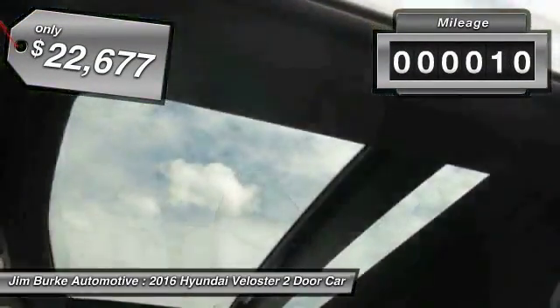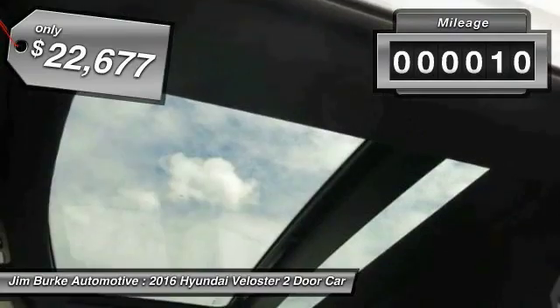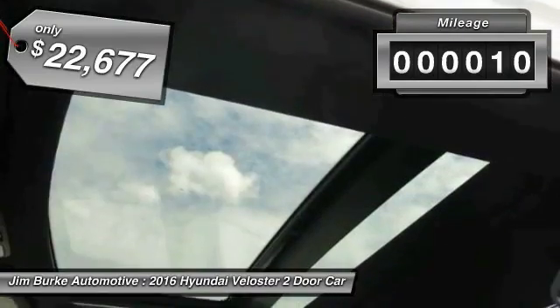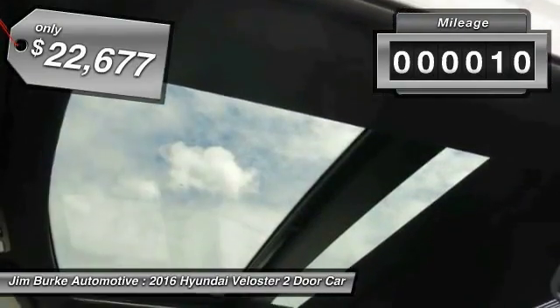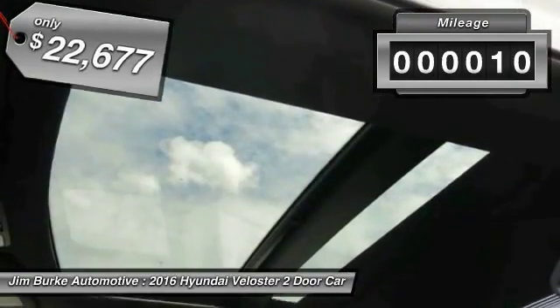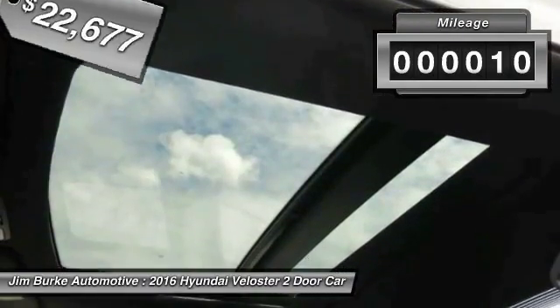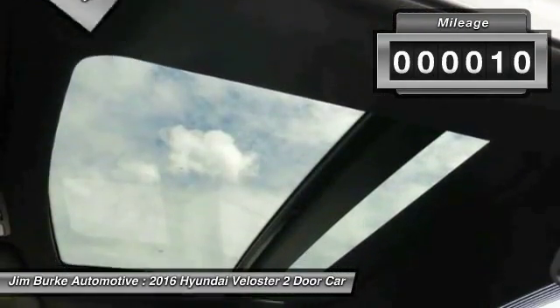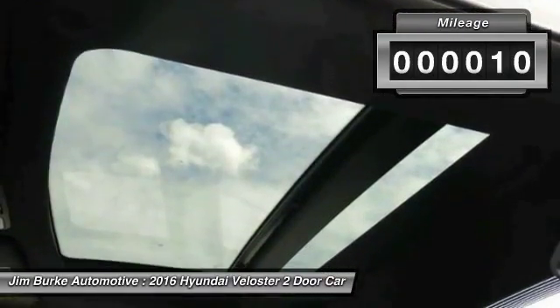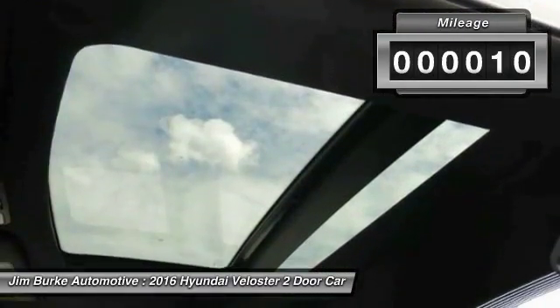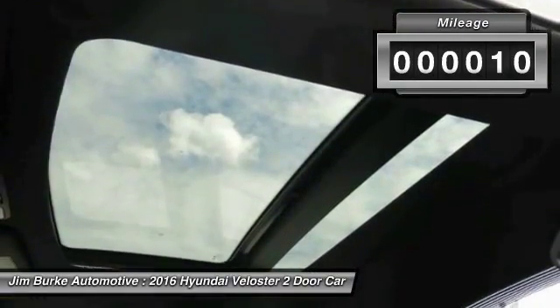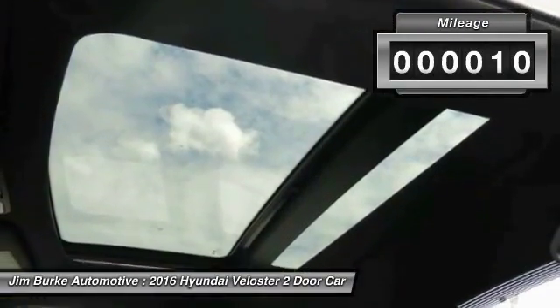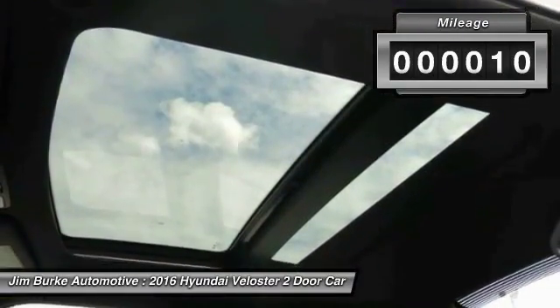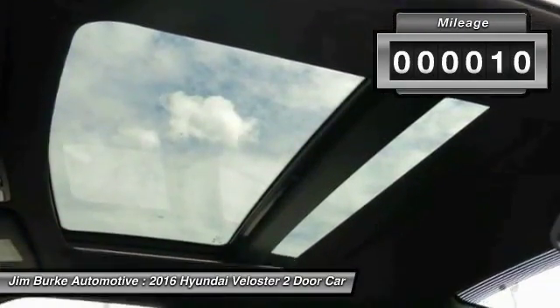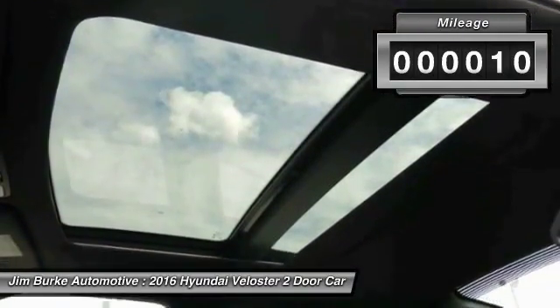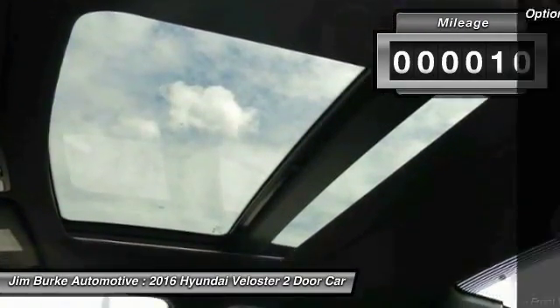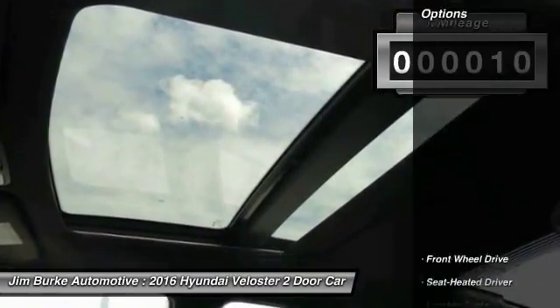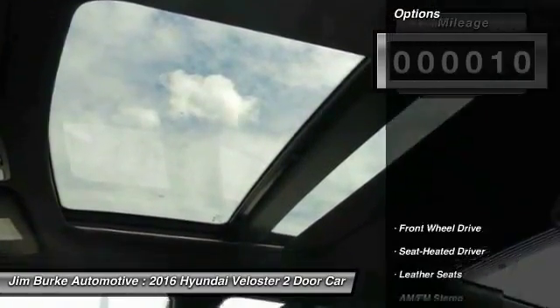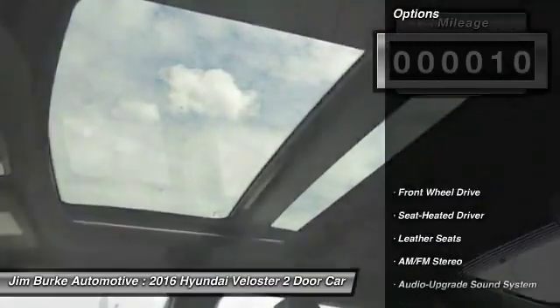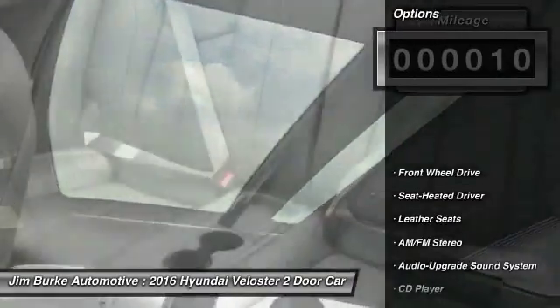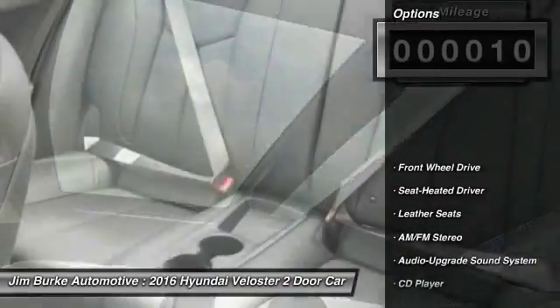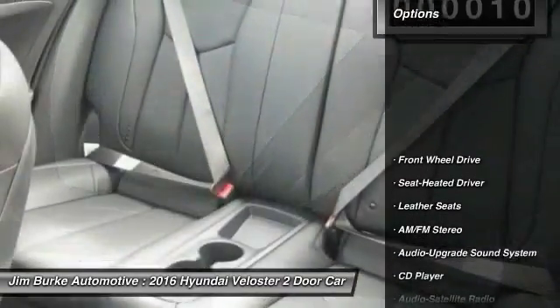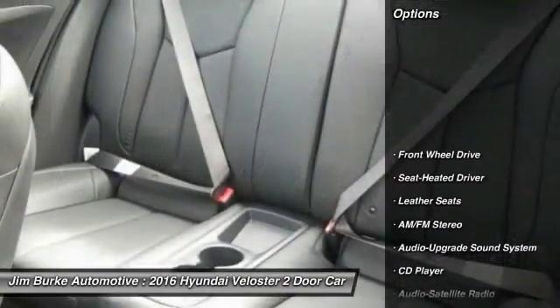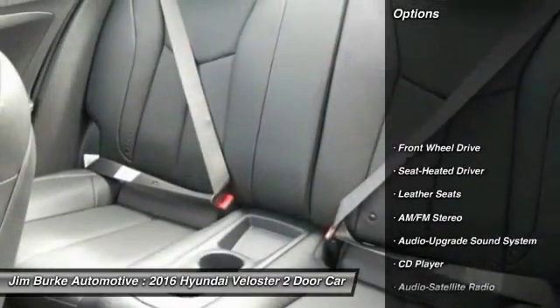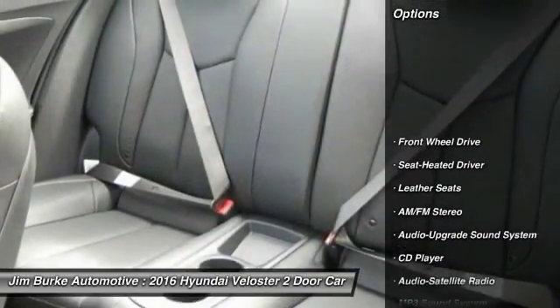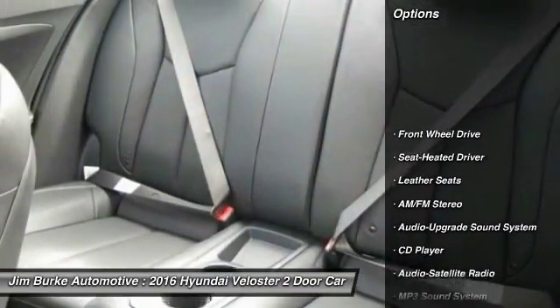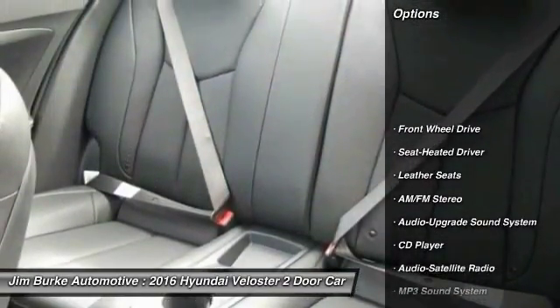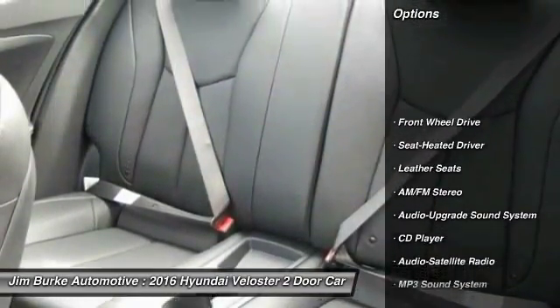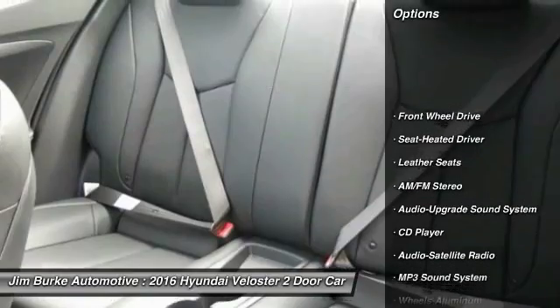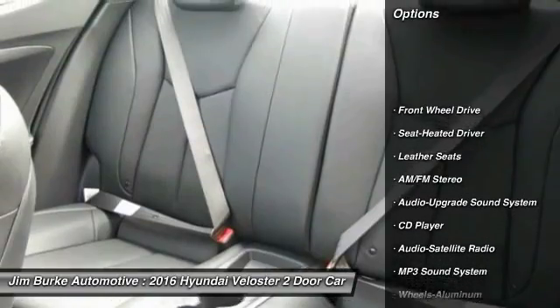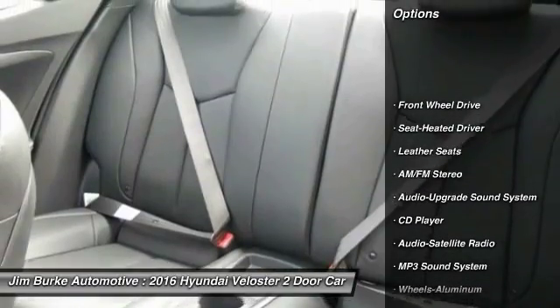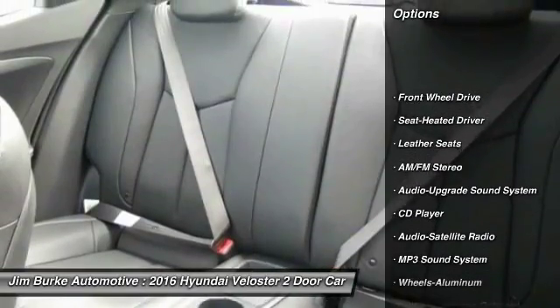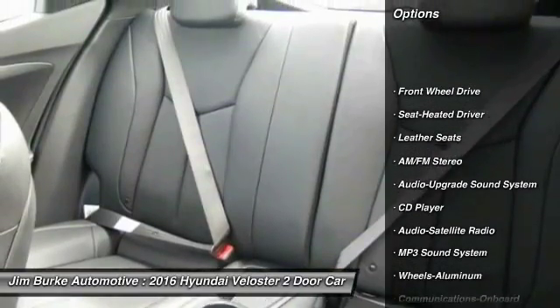This vehicle has less than 100 miles. Here are some of this vehicle's great options: anti-lock braking system,